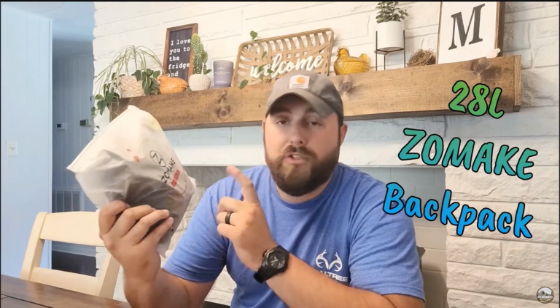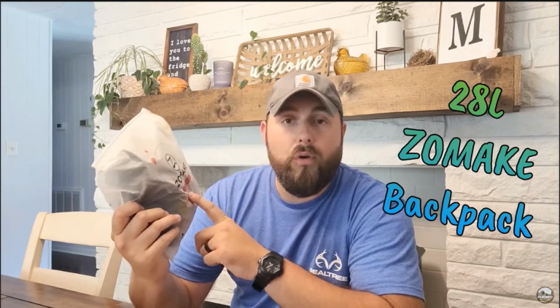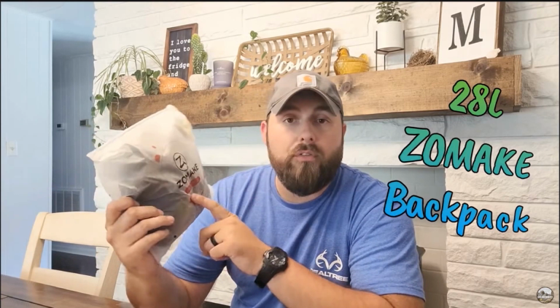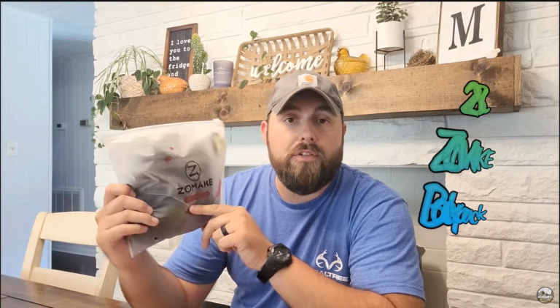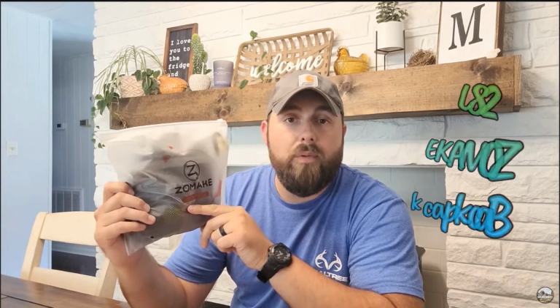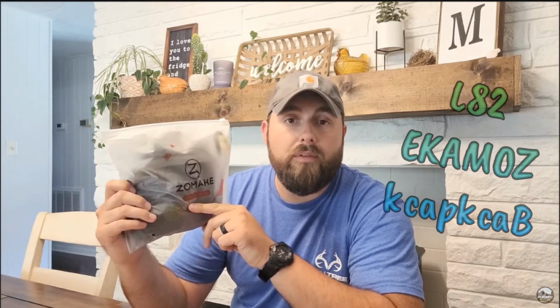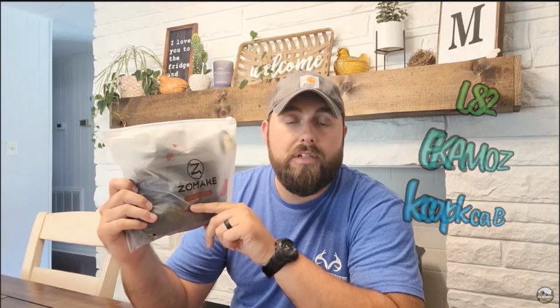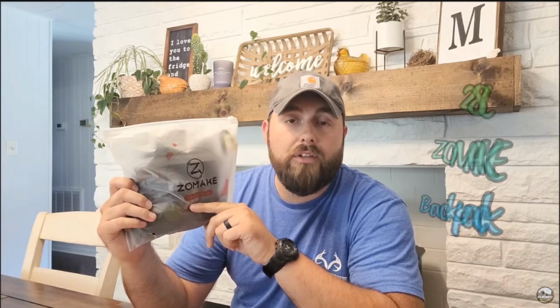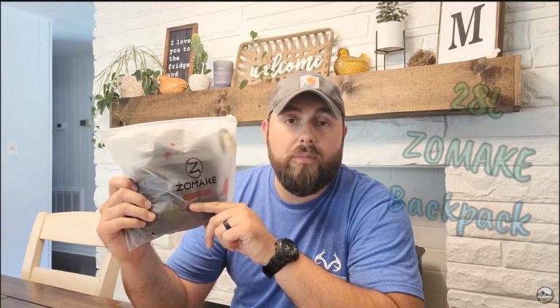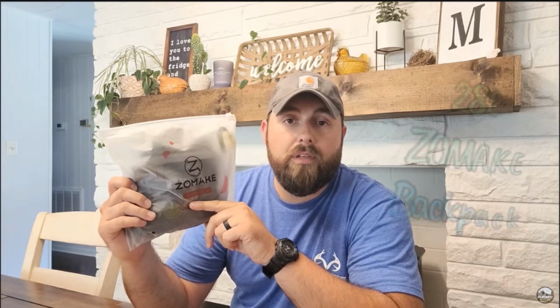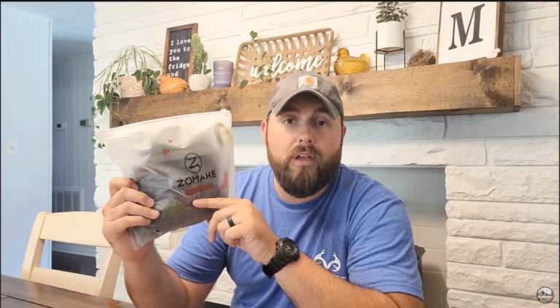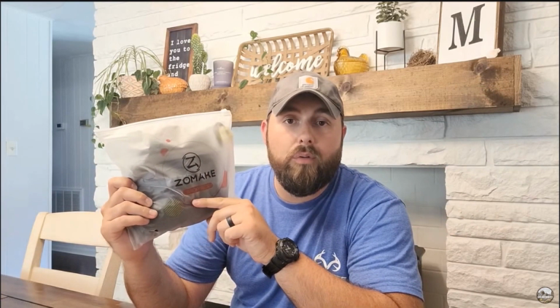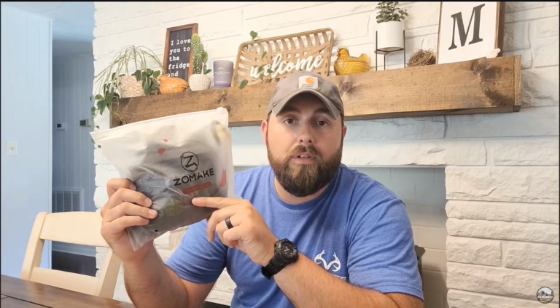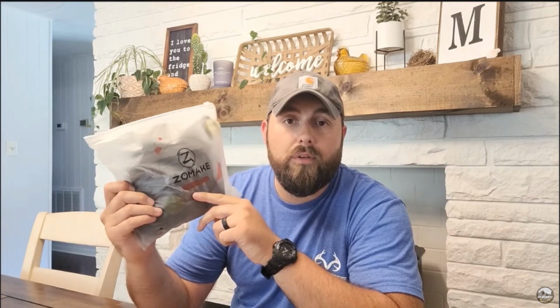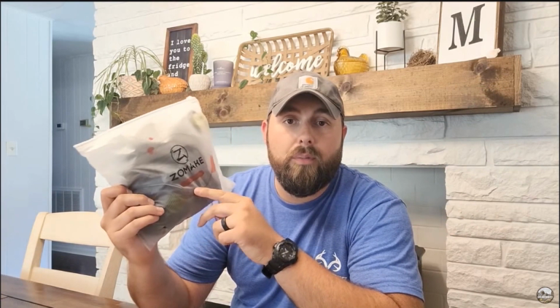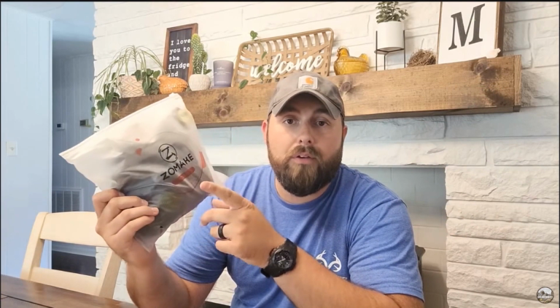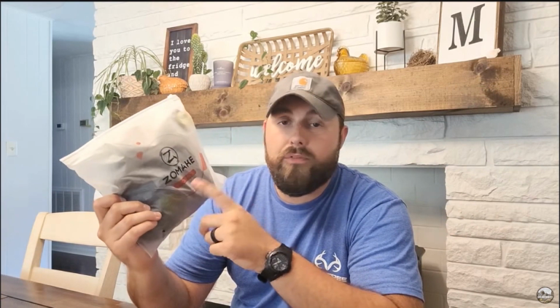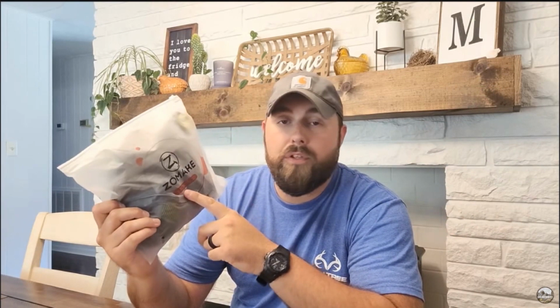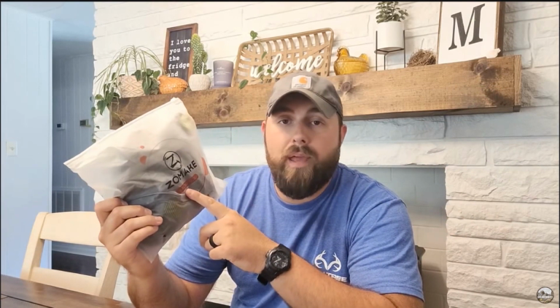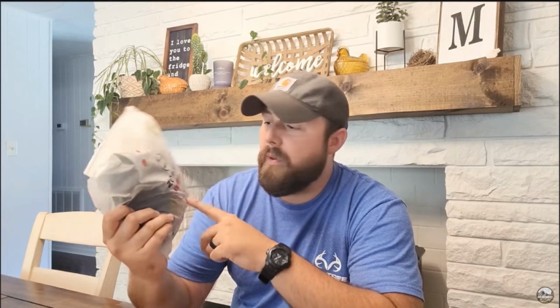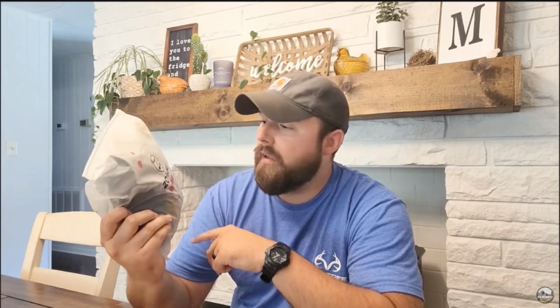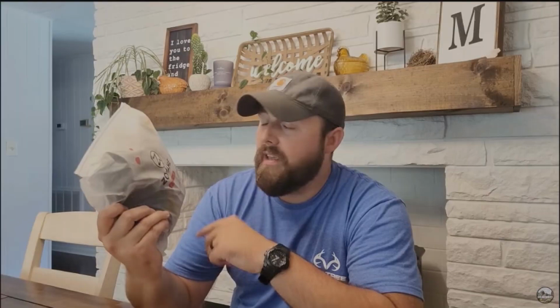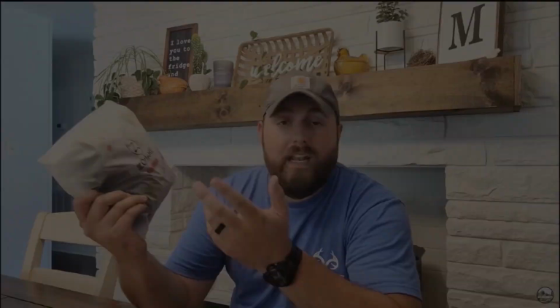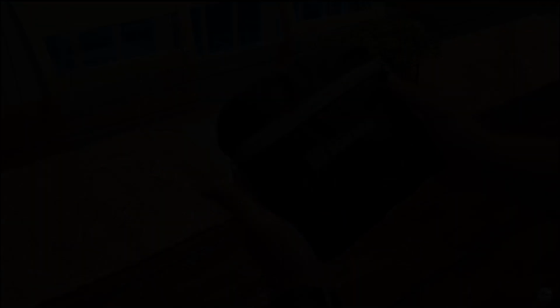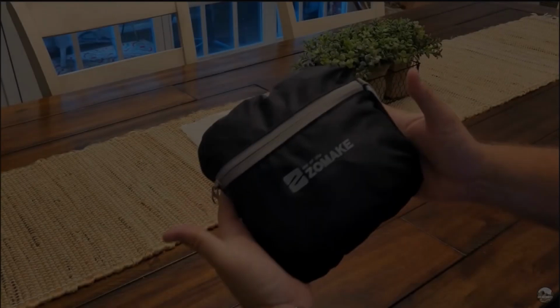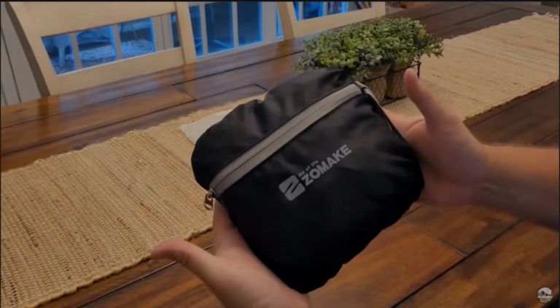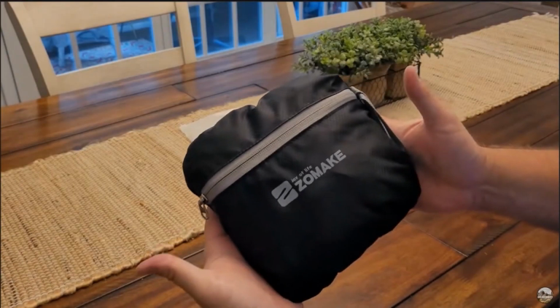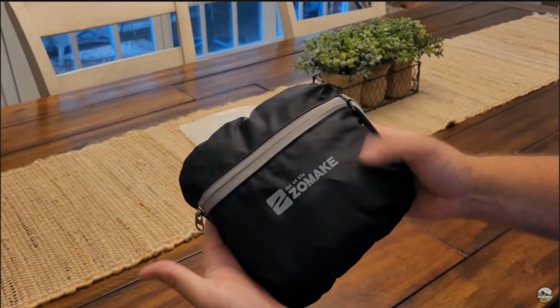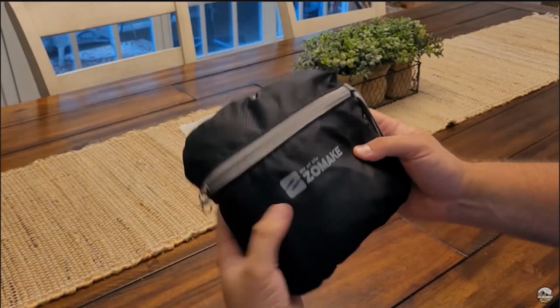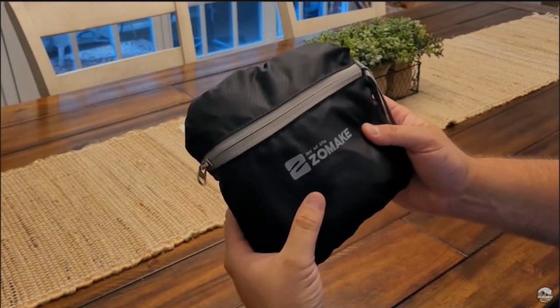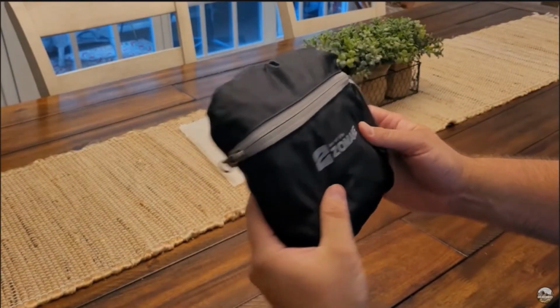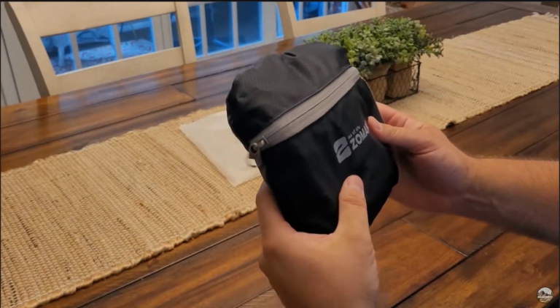Joey over at Zomake reached out to me and wanted me to do a product review of this backpack. So let's go ahead and get it opened up here.